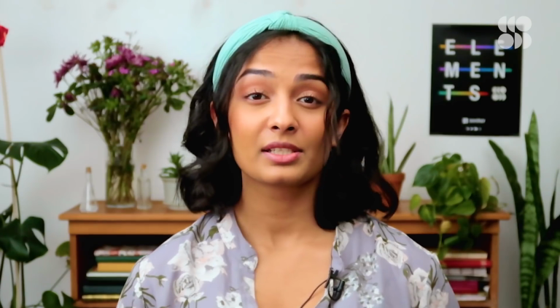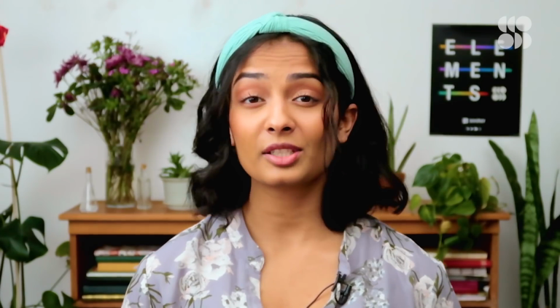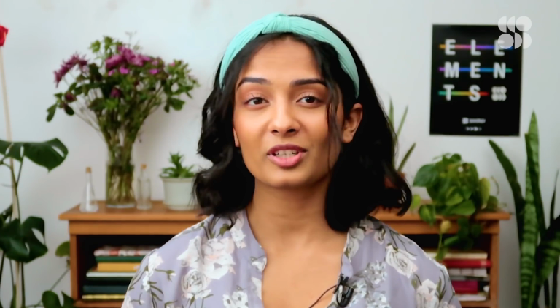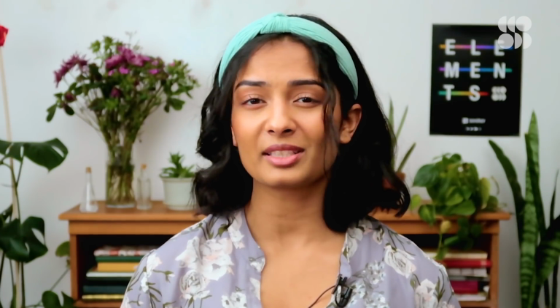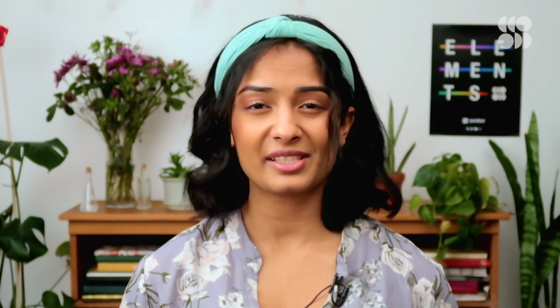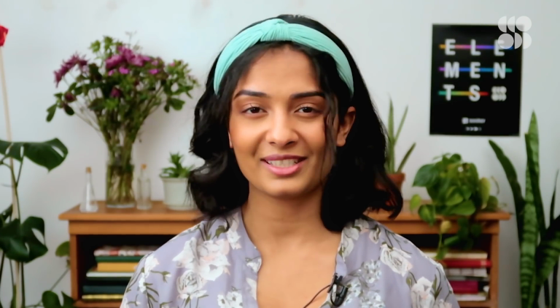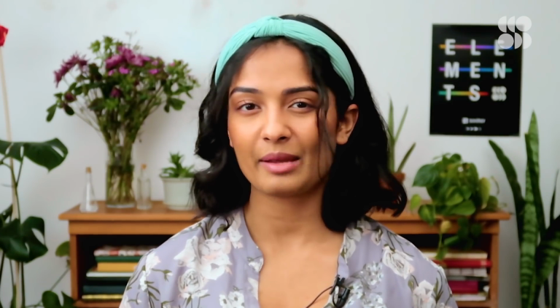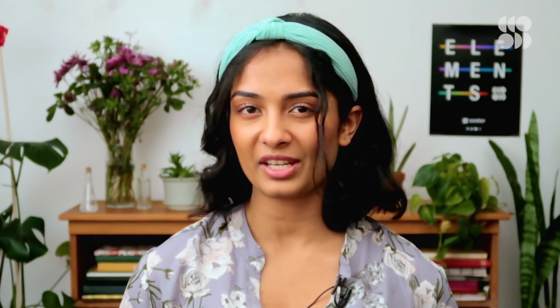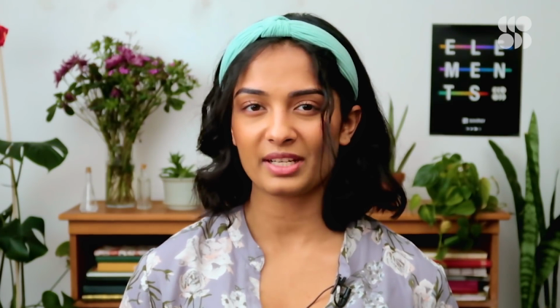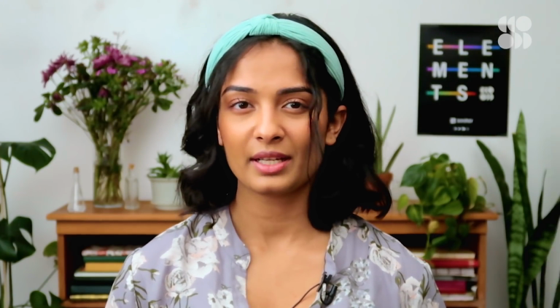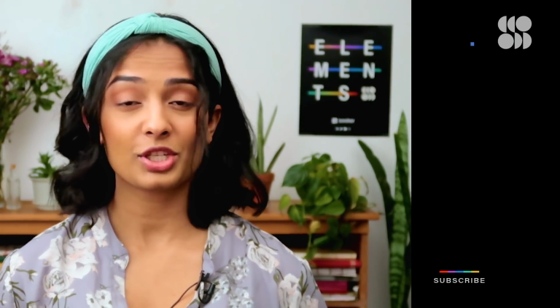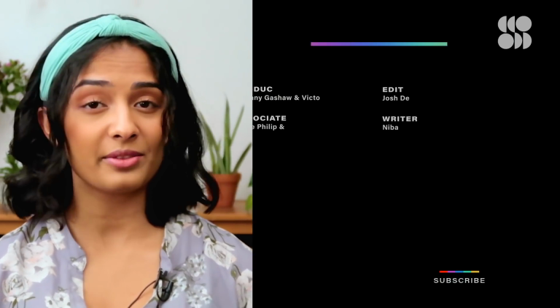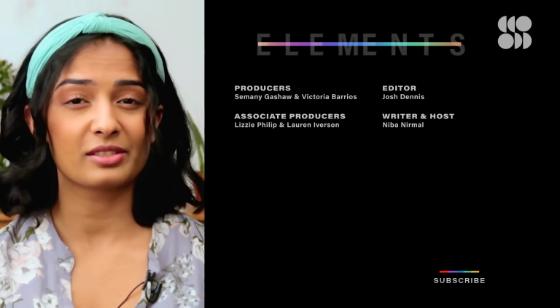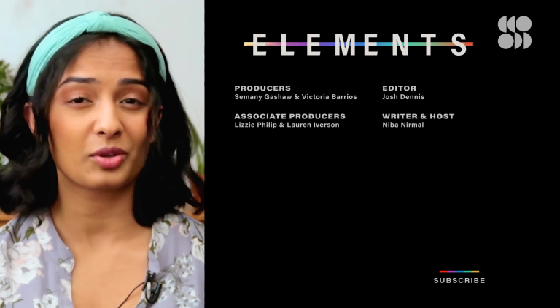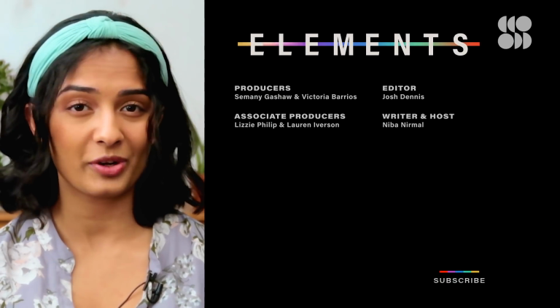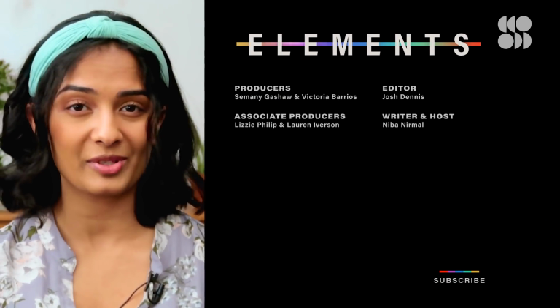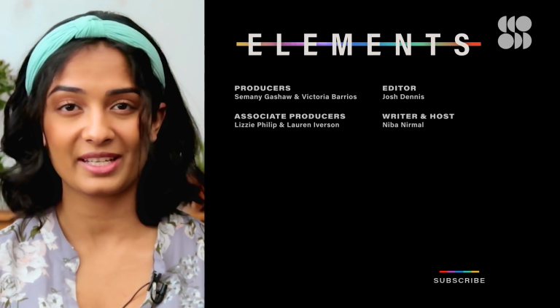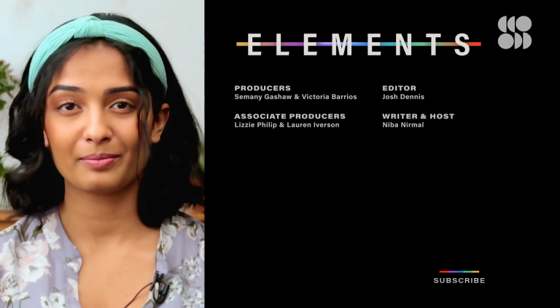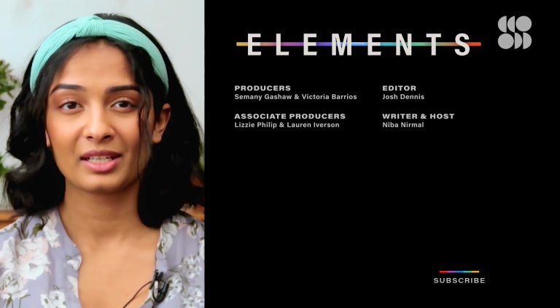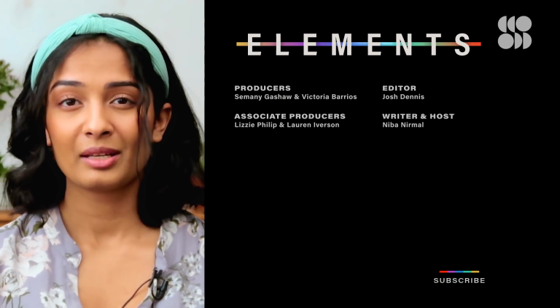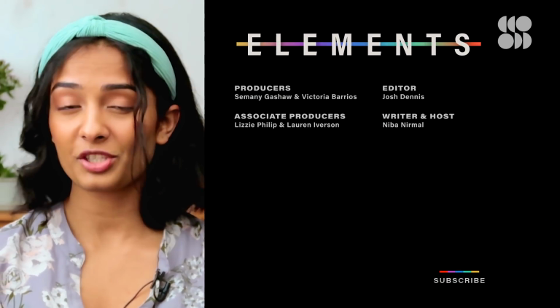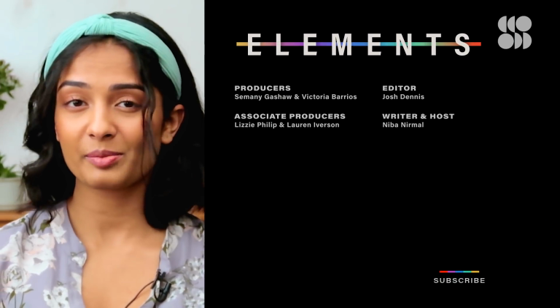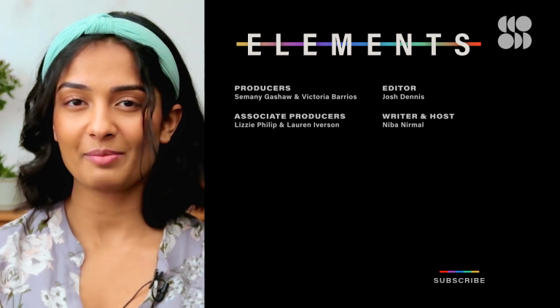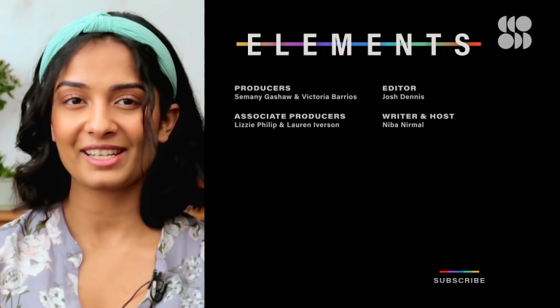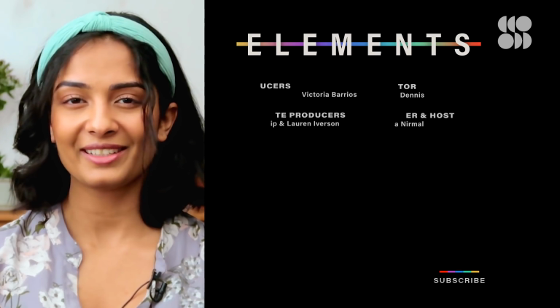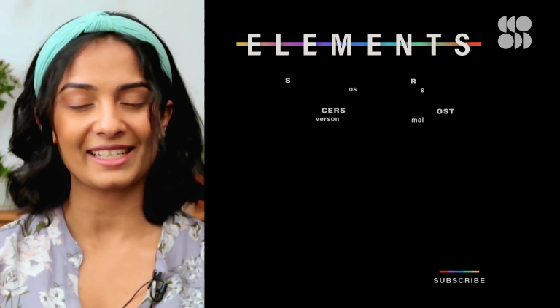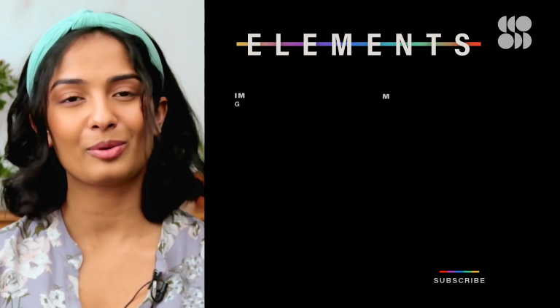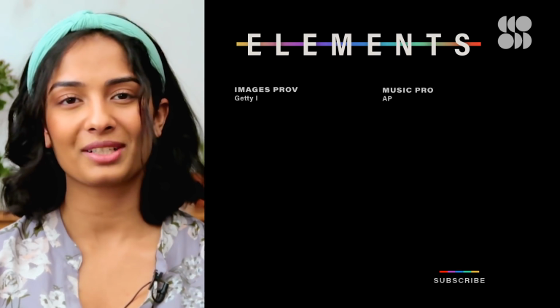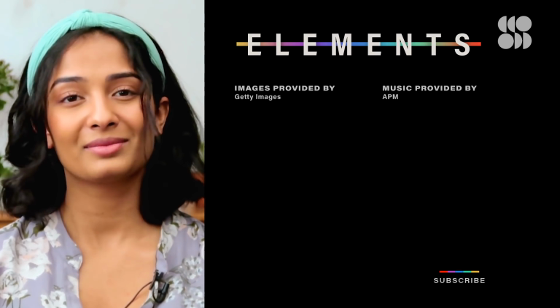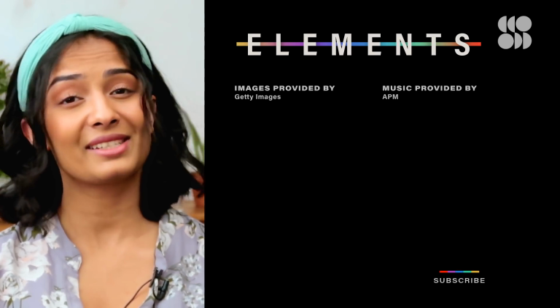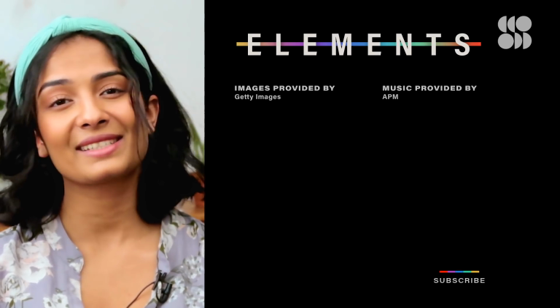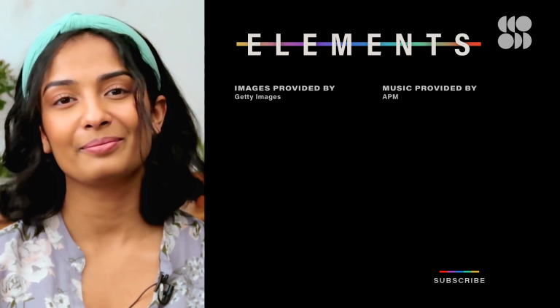To learn more about the mysterious Camp Century, check out this Focal Point episode here. Make sure to subscribe to Seeker, and thanks for watching. I'll see you next time.